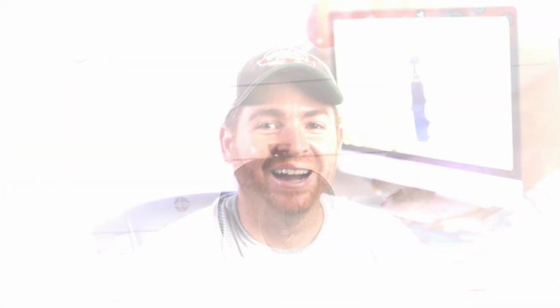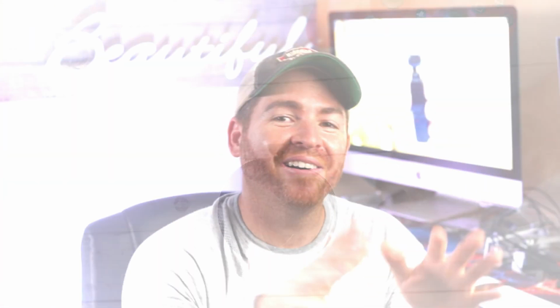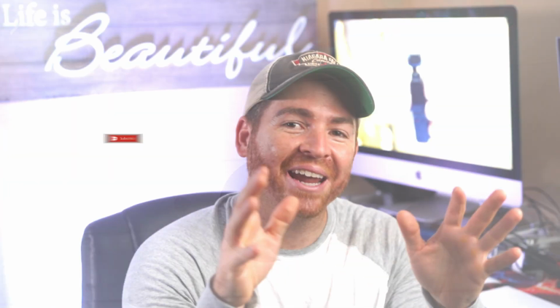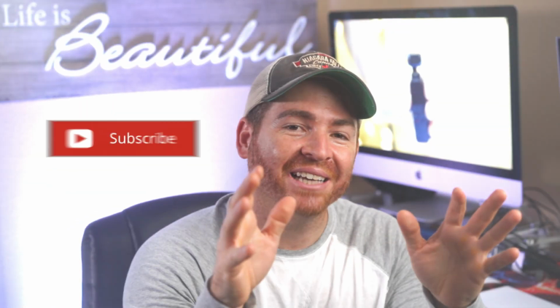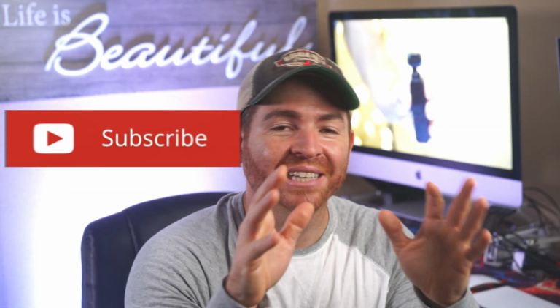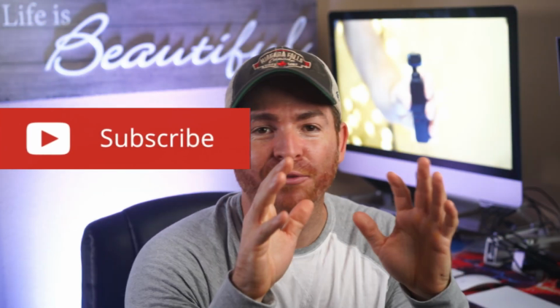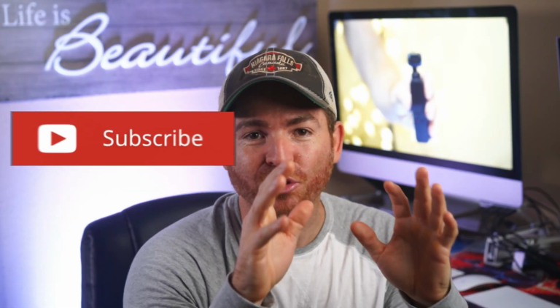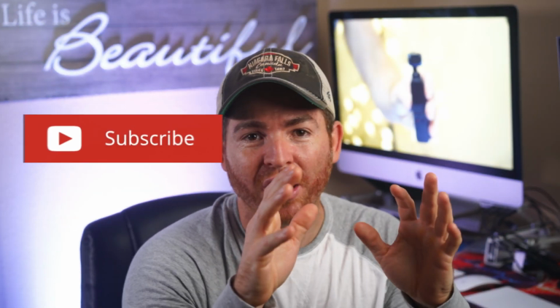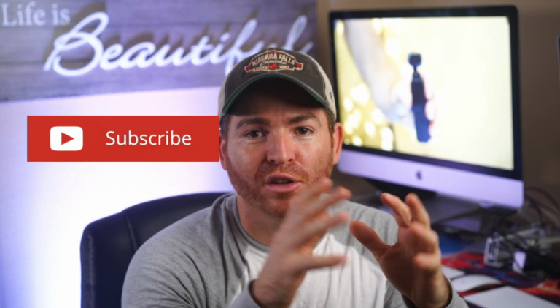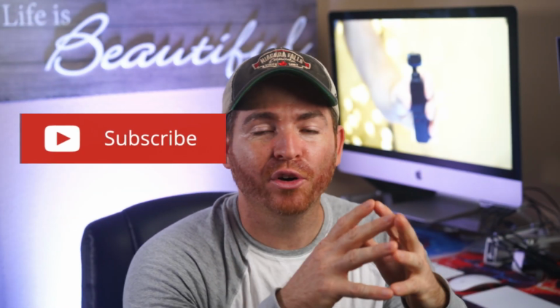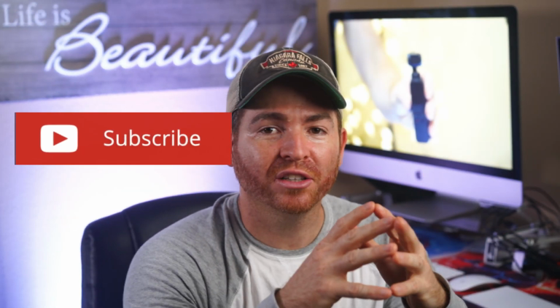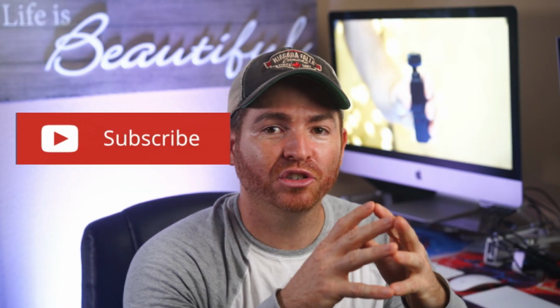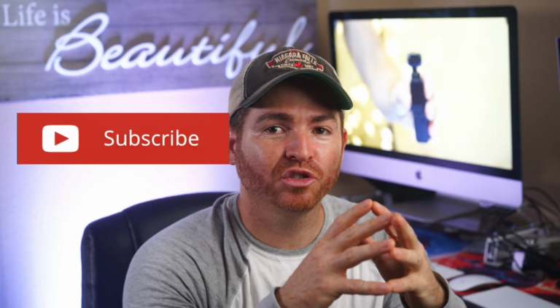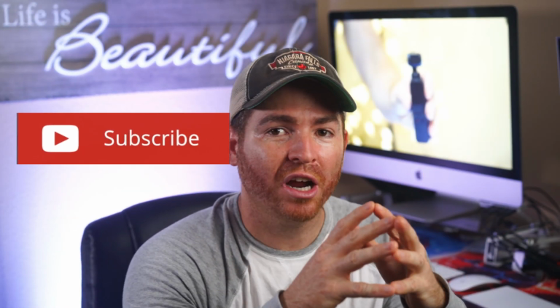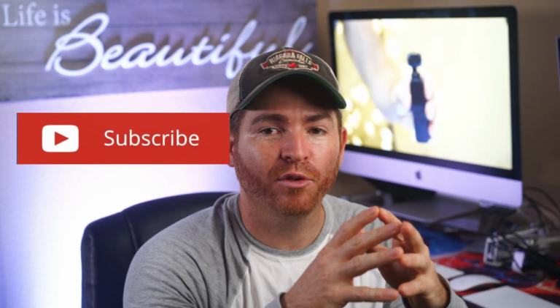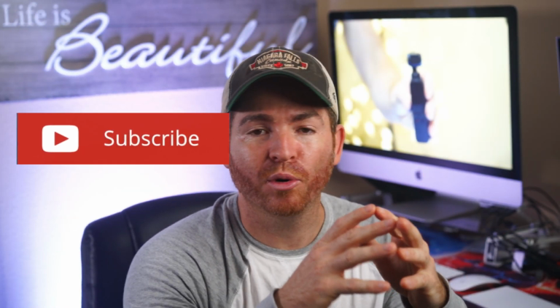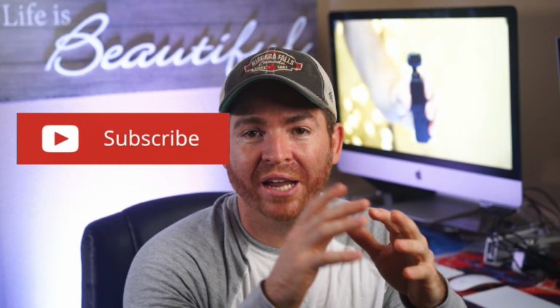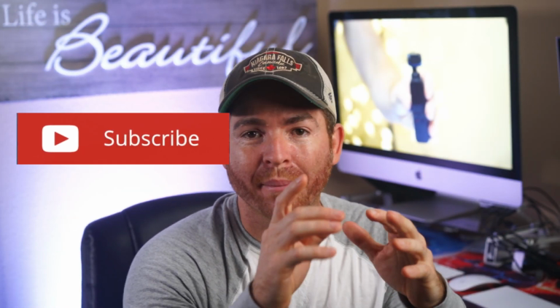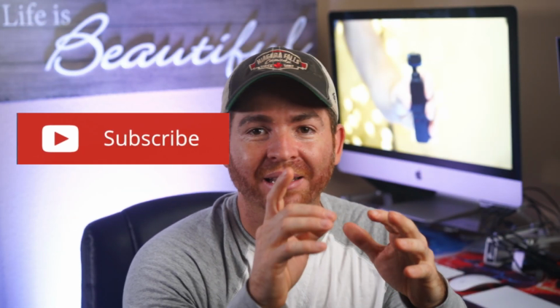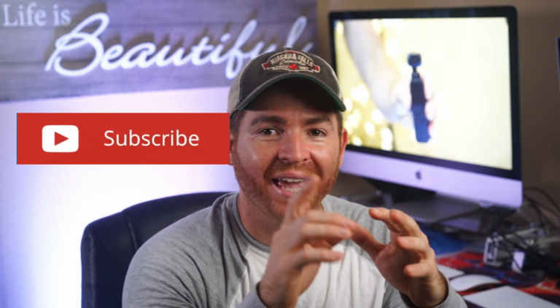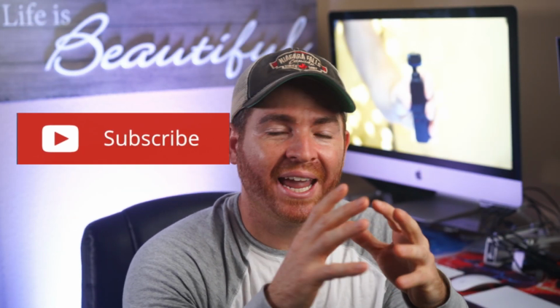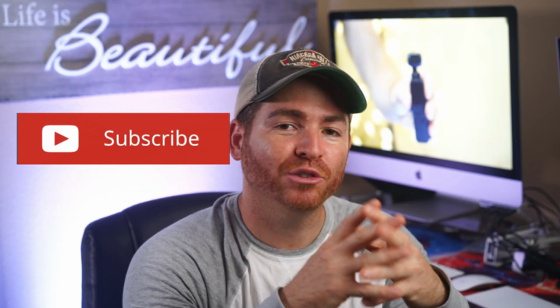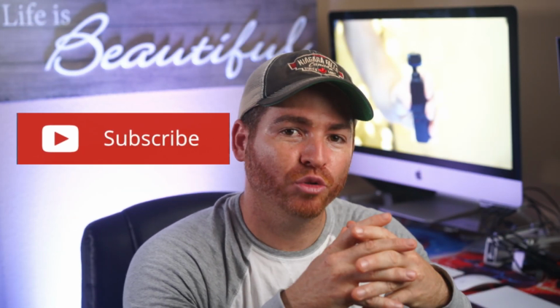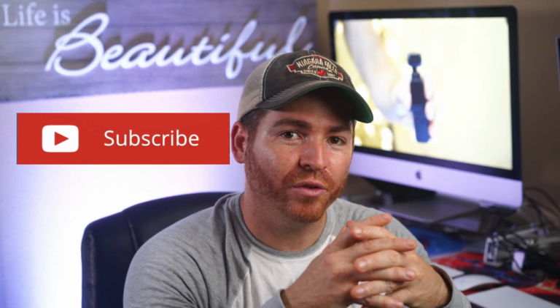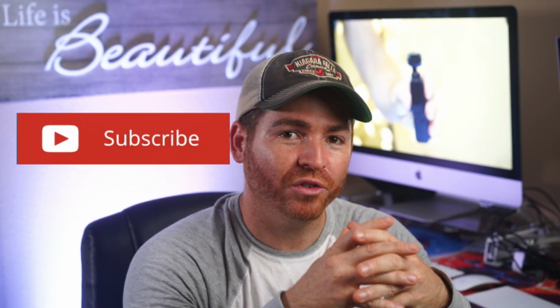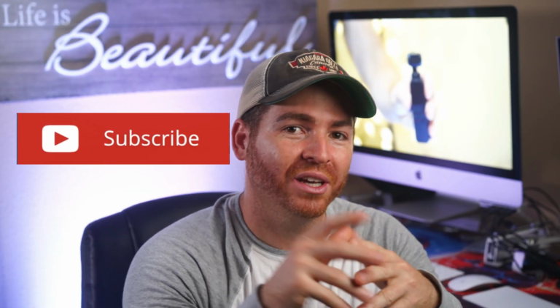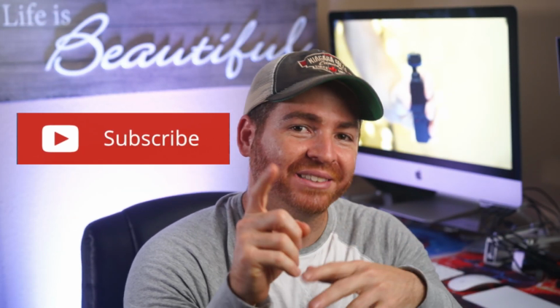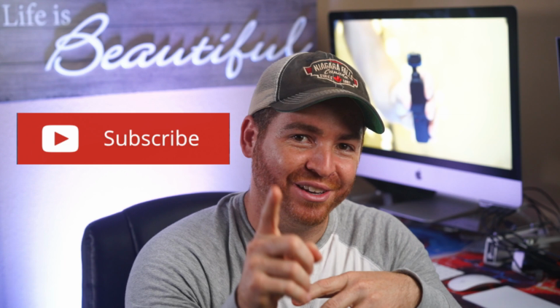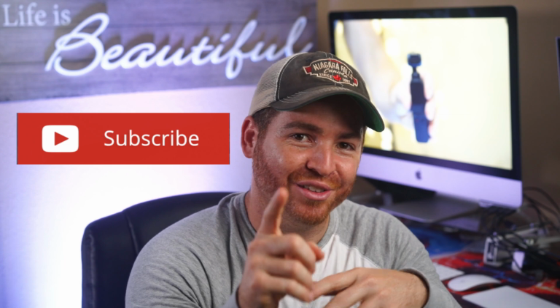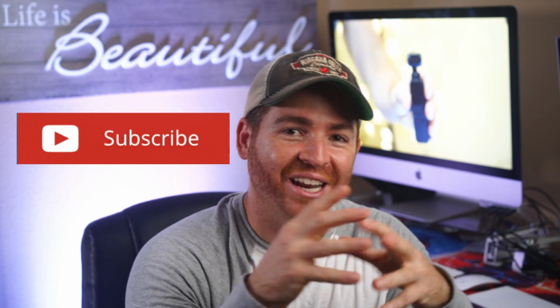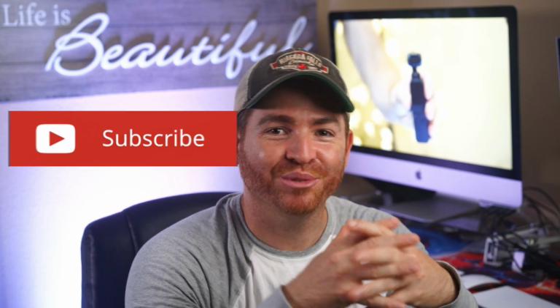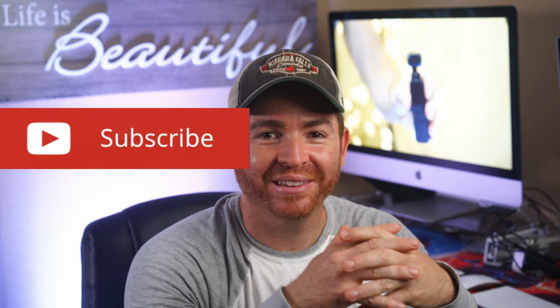Alright guys, that's it for today. Don't forget to subscribe for more camera tech and drone reviews. See you in the next one.